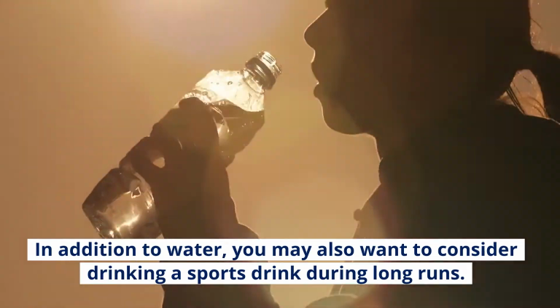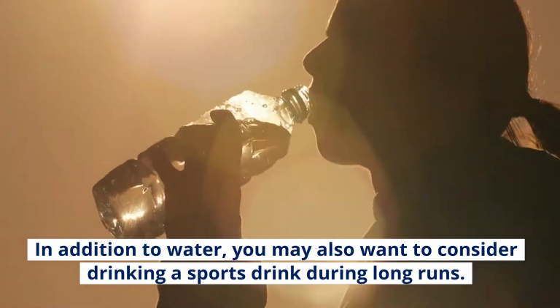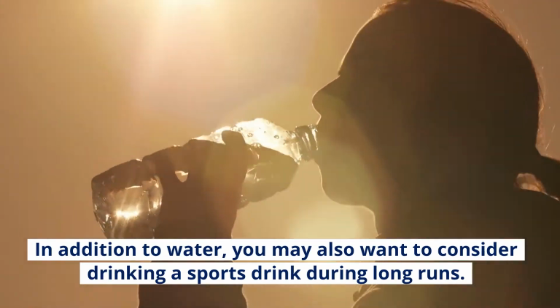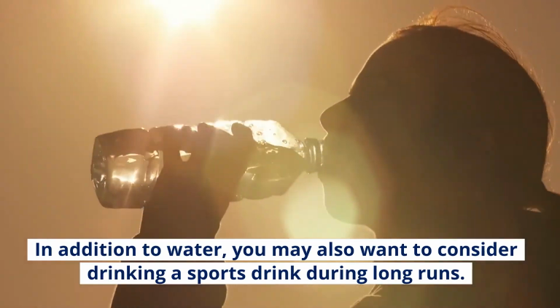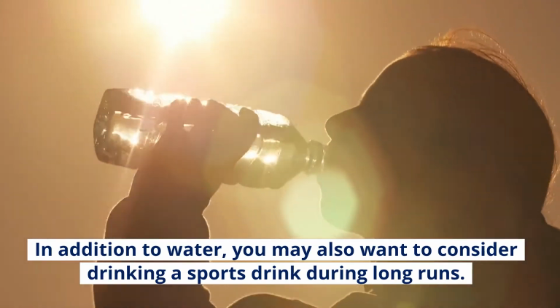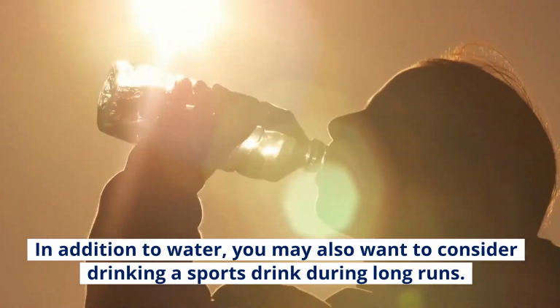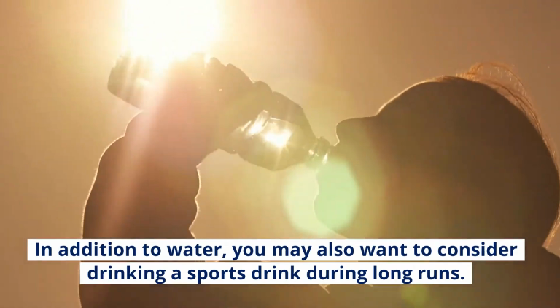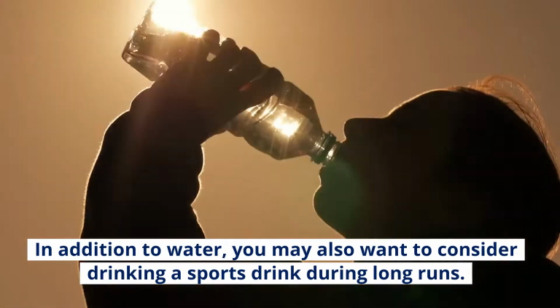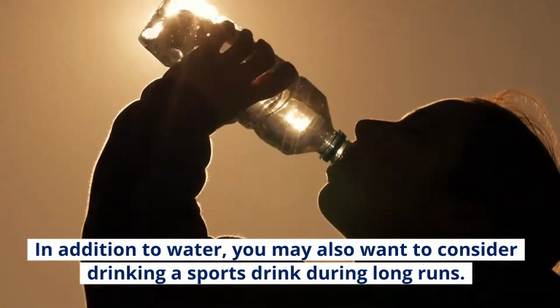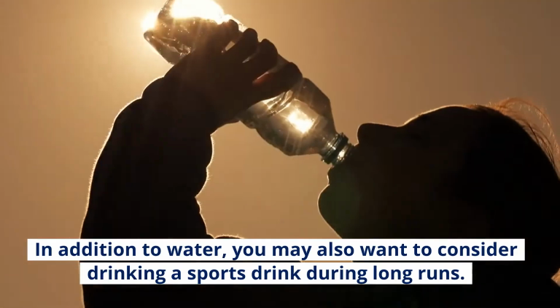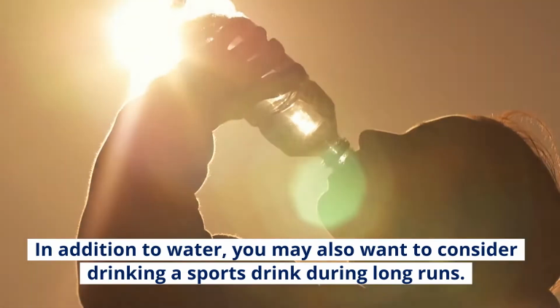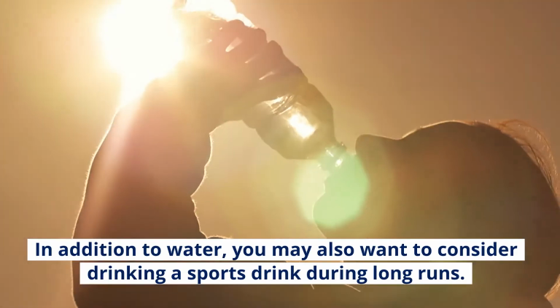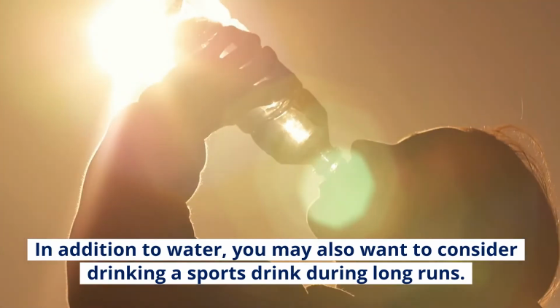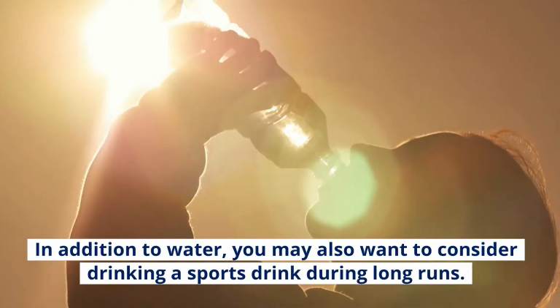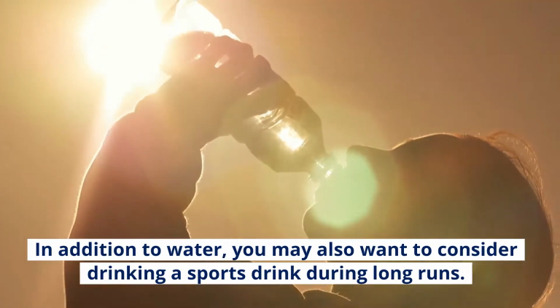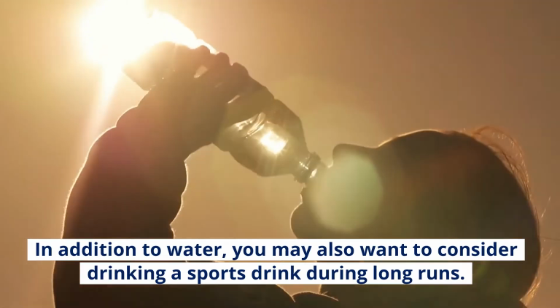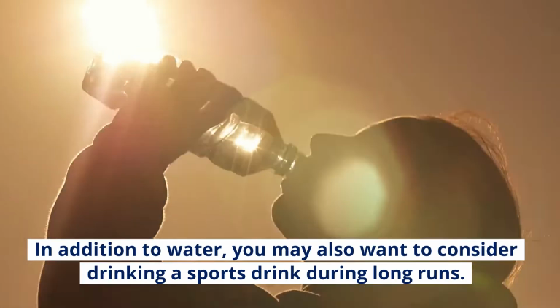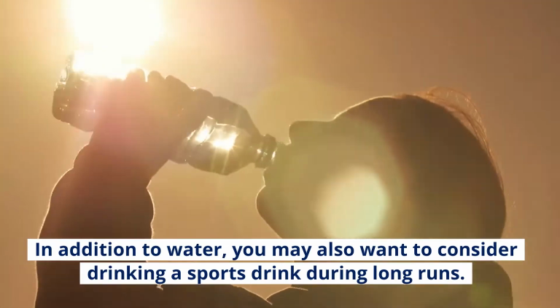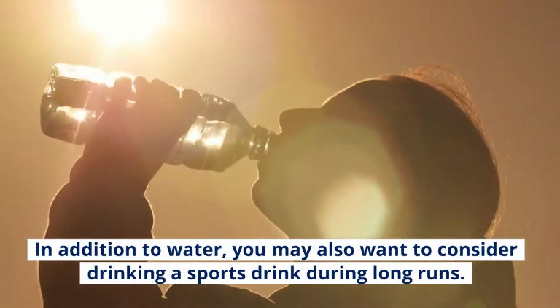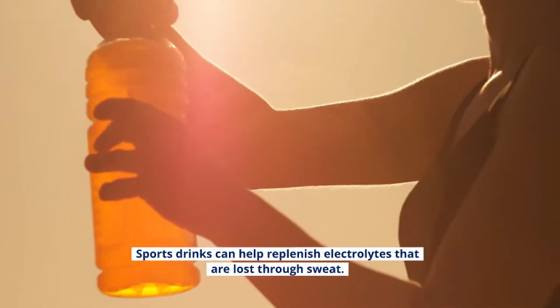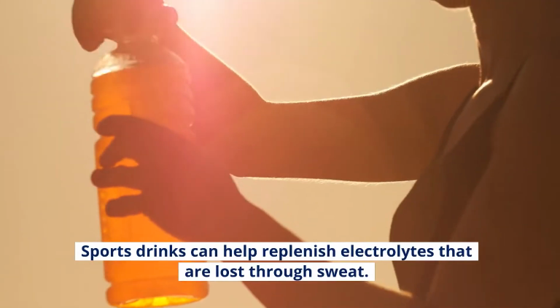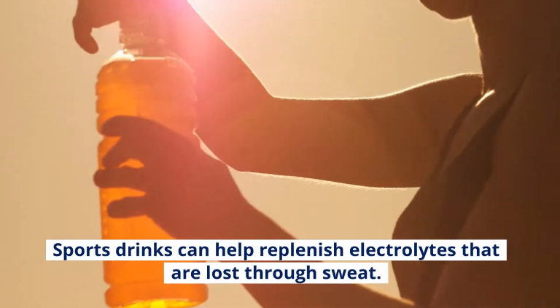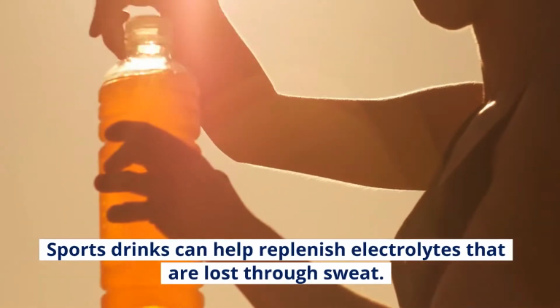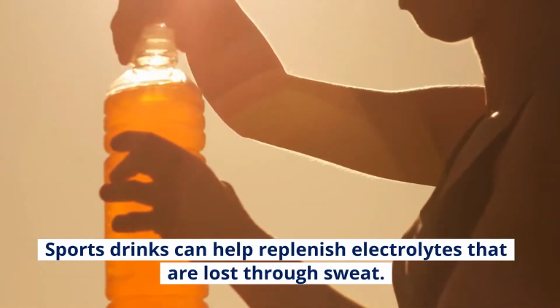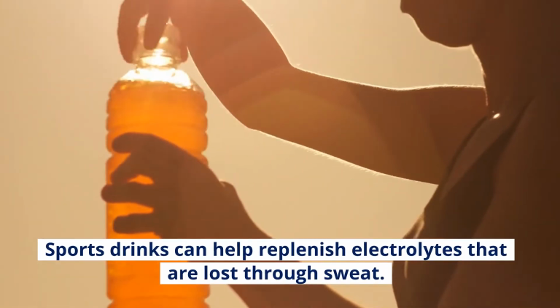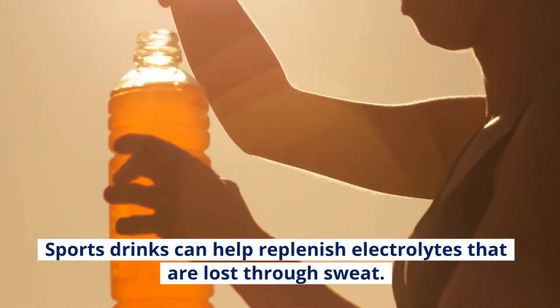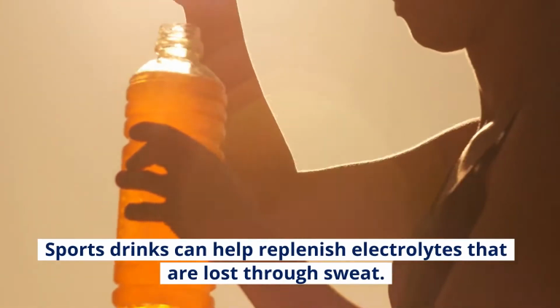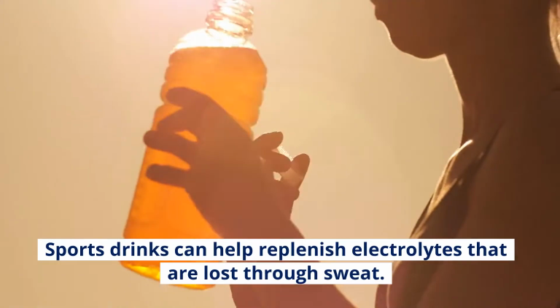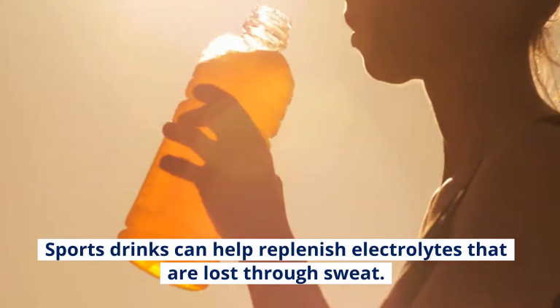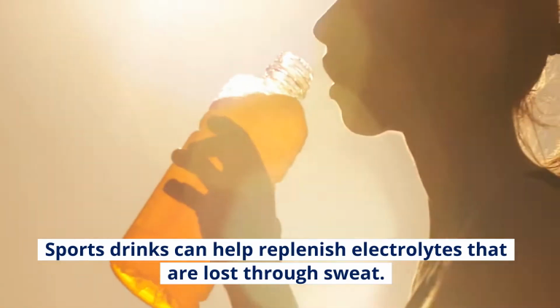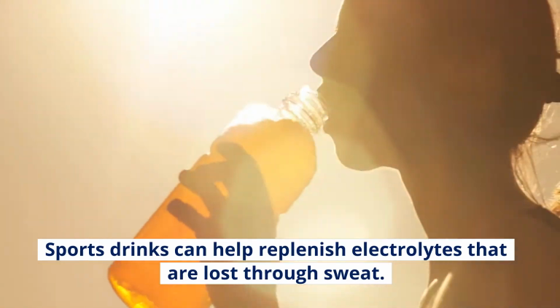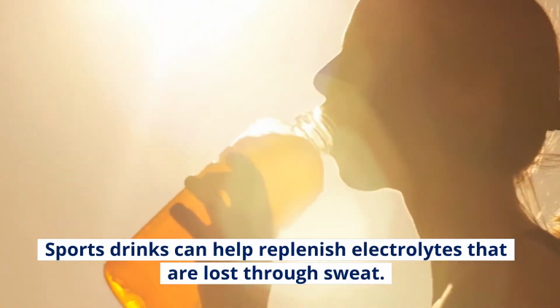In addition to water, you may also want to consider drinking a sports drink during long runs. Sports drinks can help replenish electrolytes that are lost through sweat.